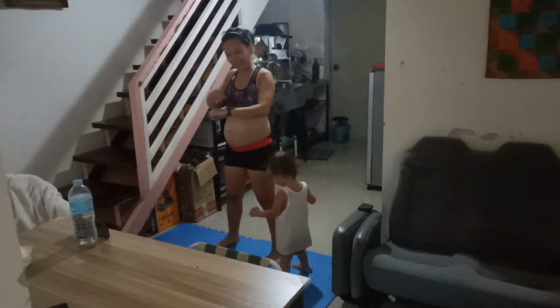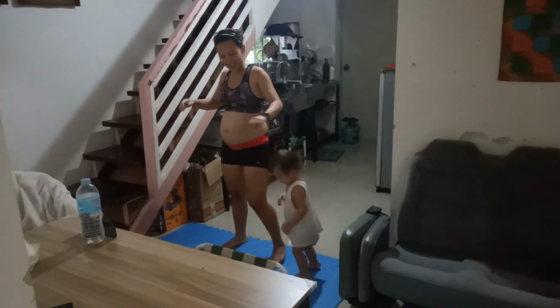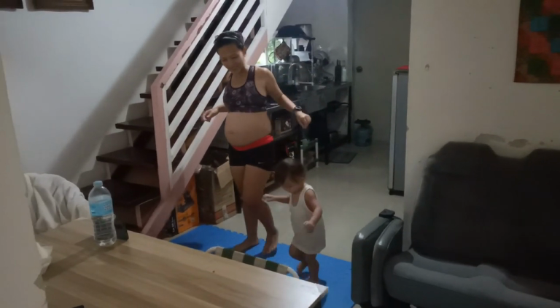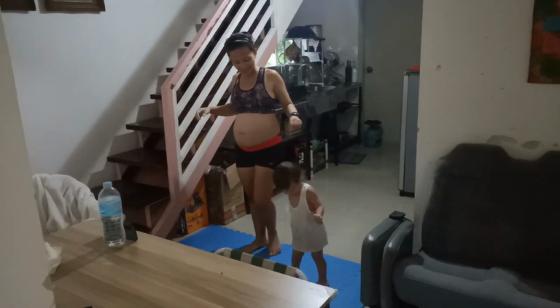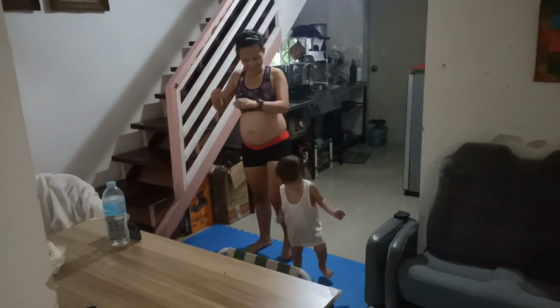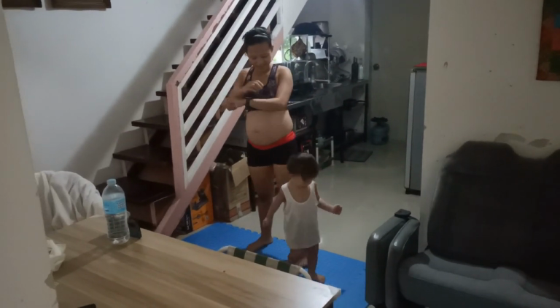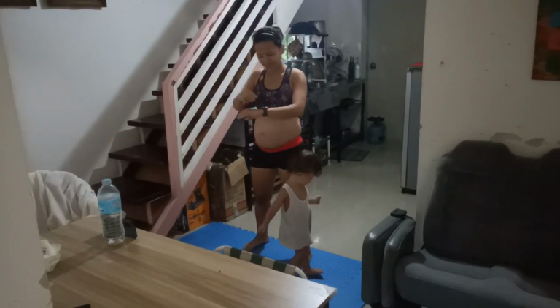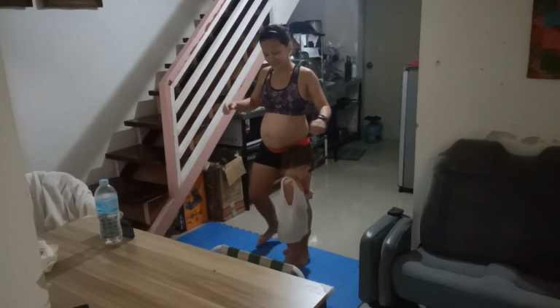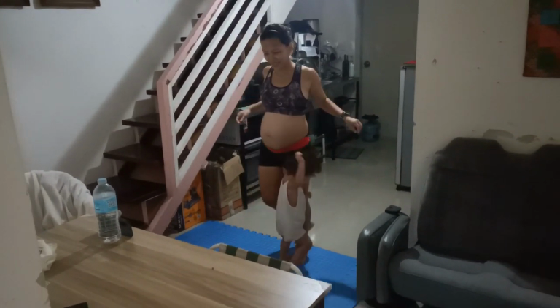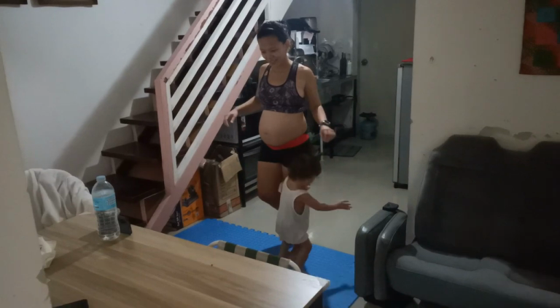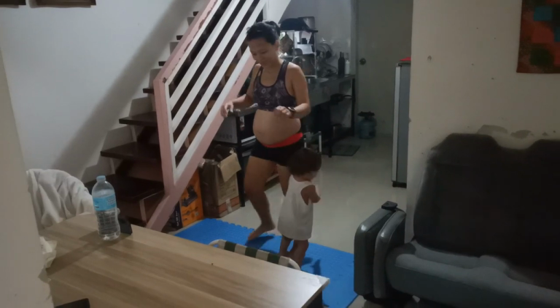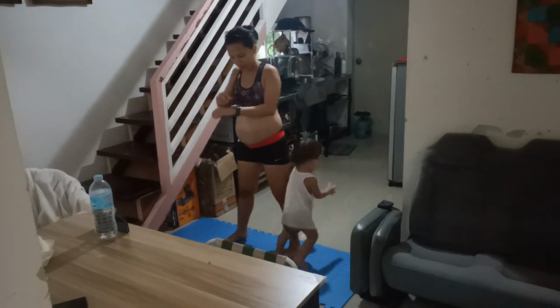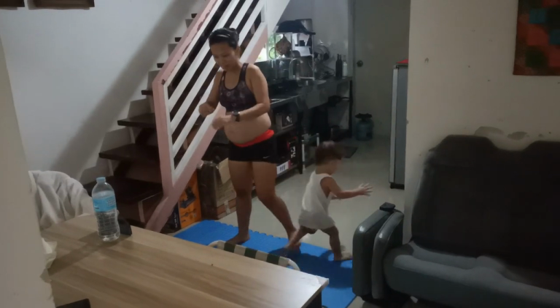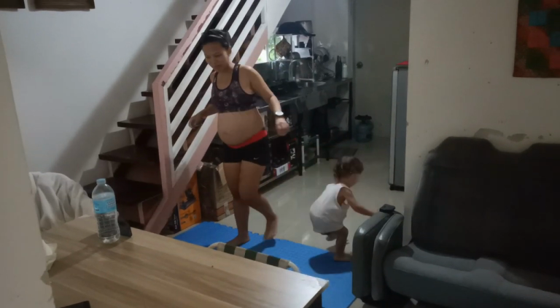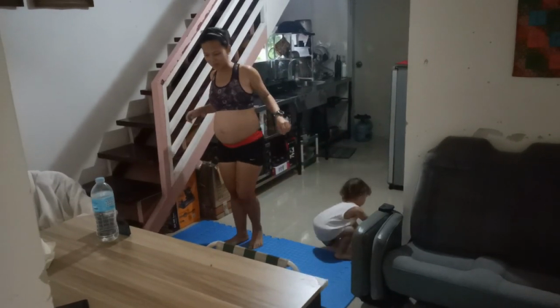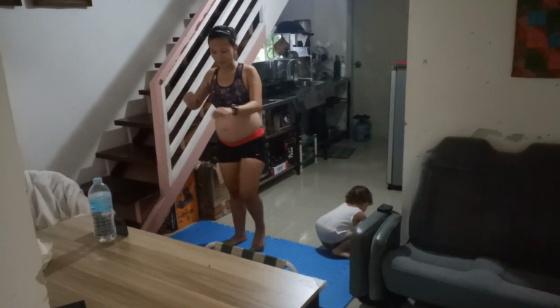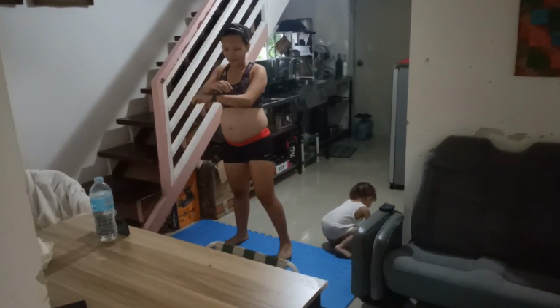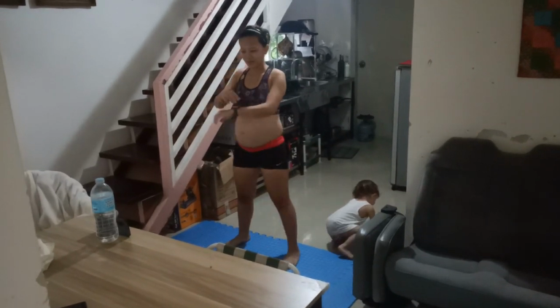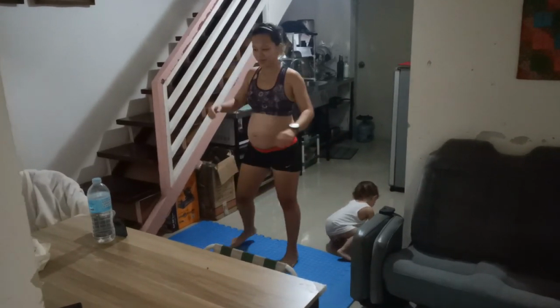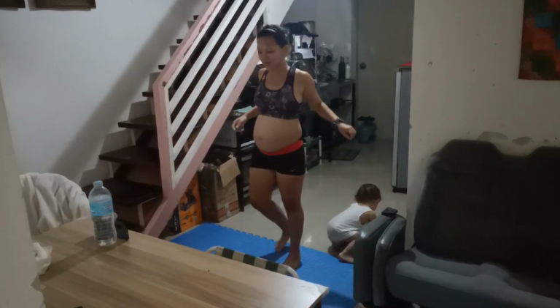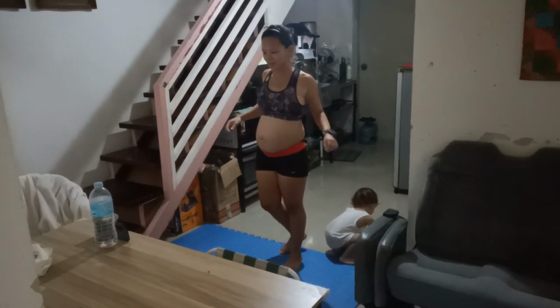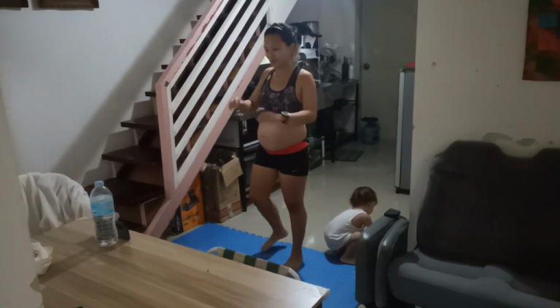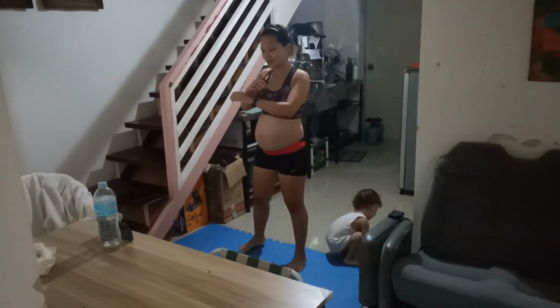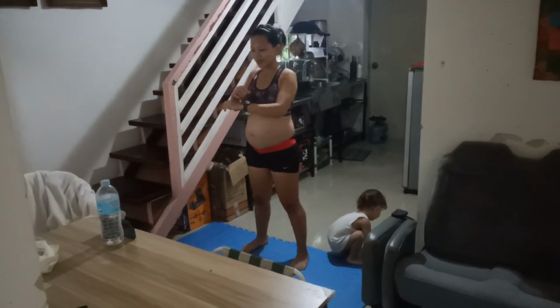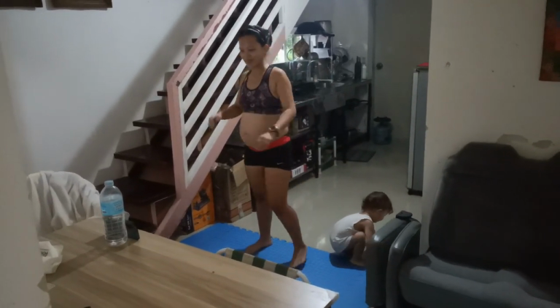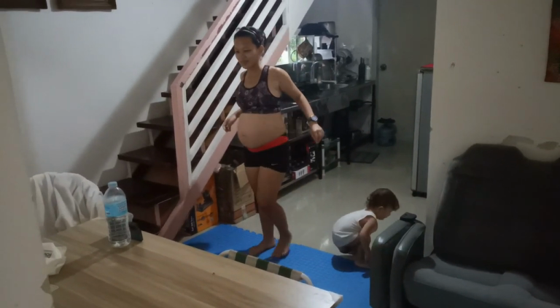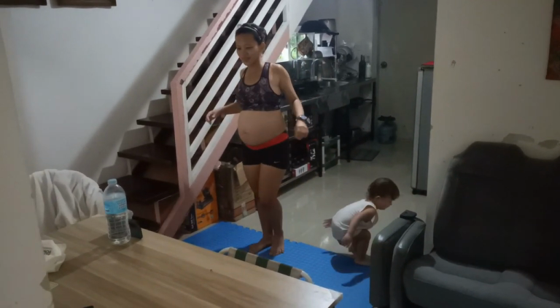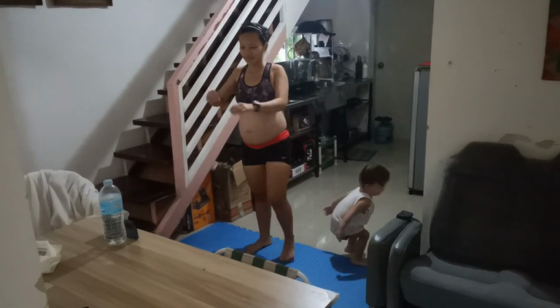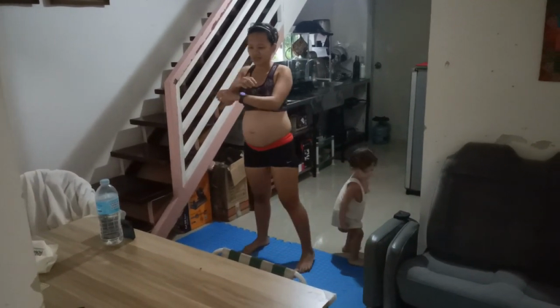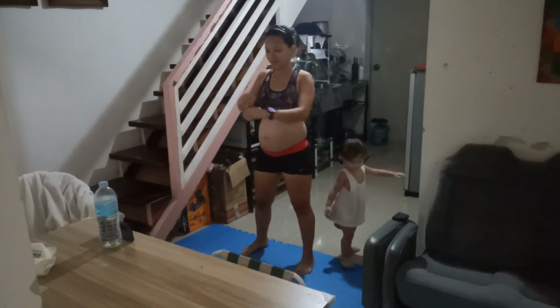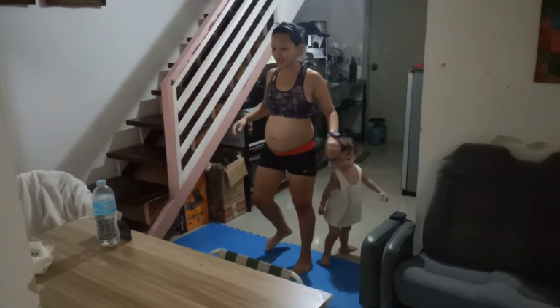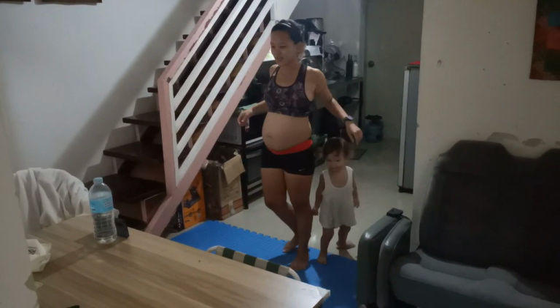It's raining outside so Alvi's doing an indoor workout instead of a run today, and Kai decided he's going to join in as well.